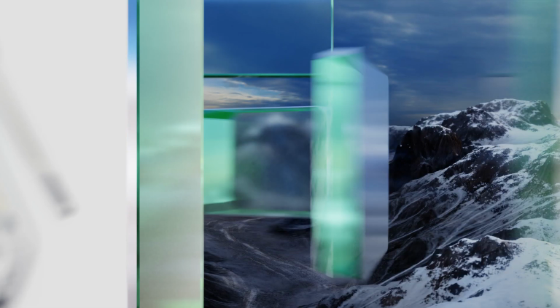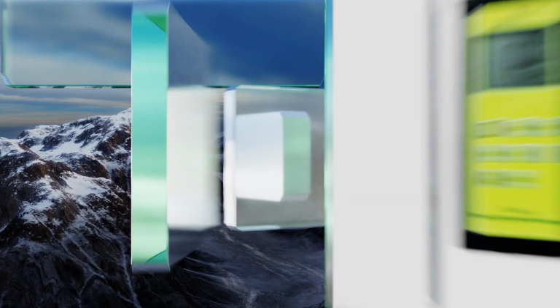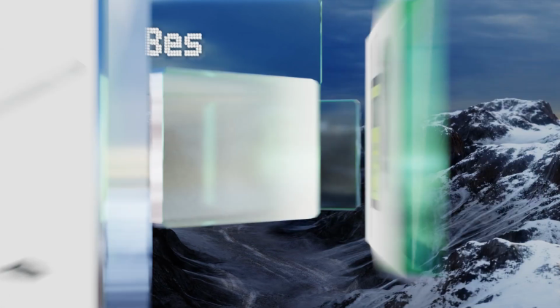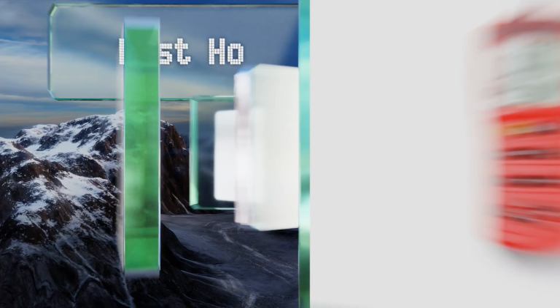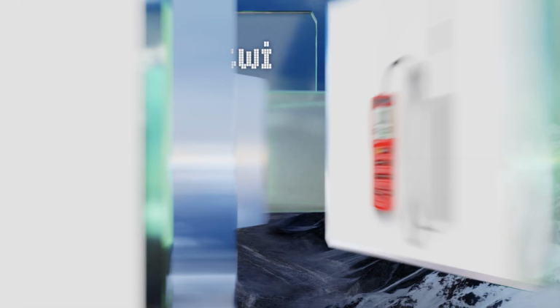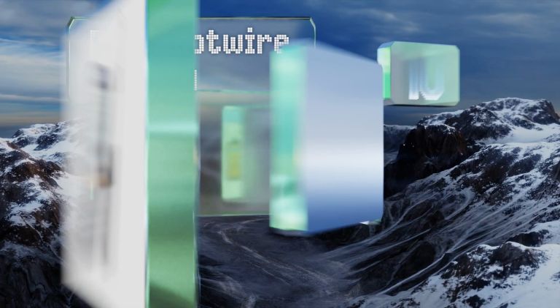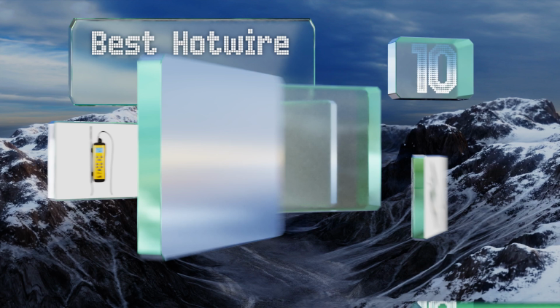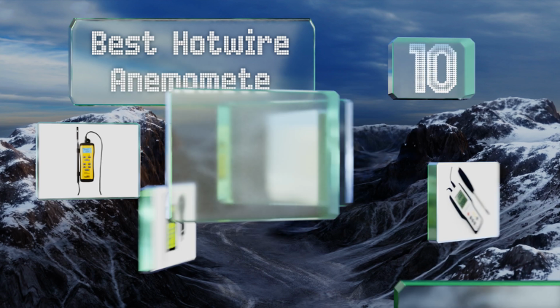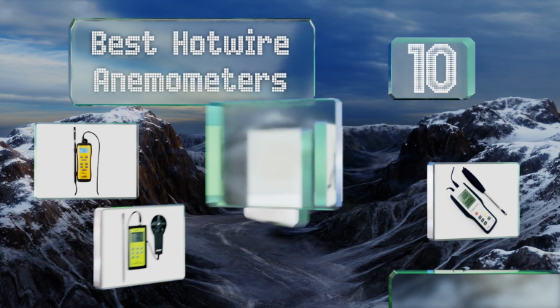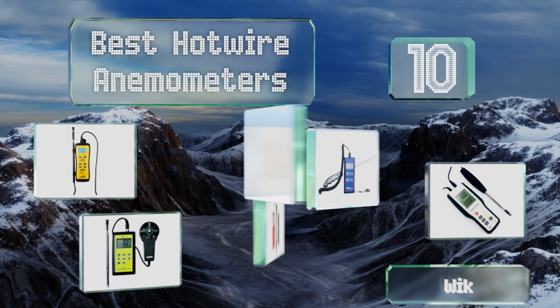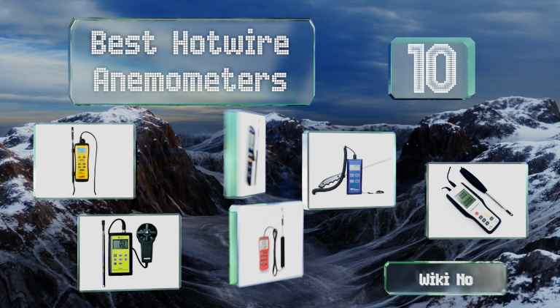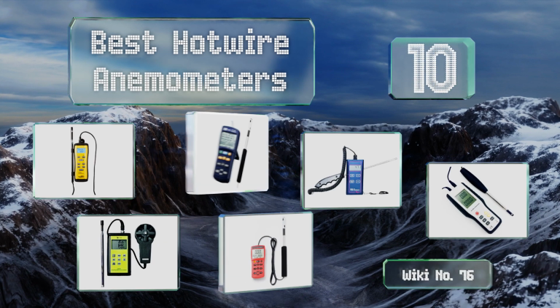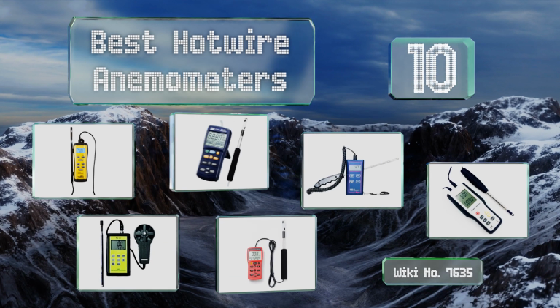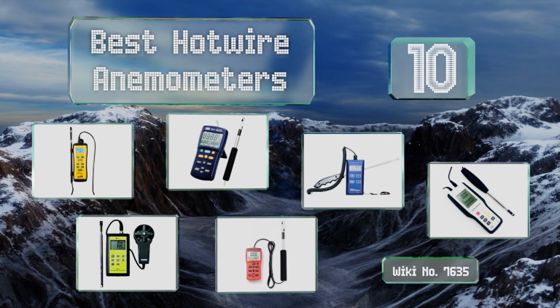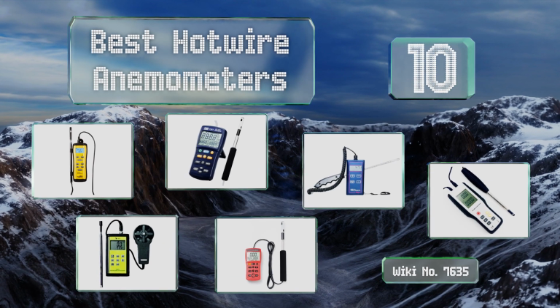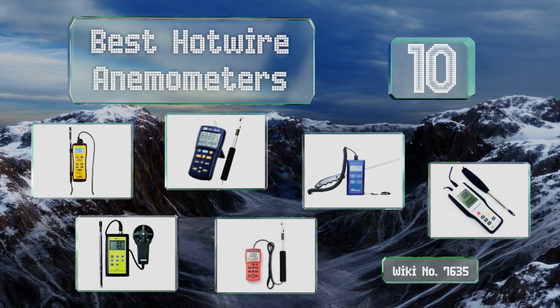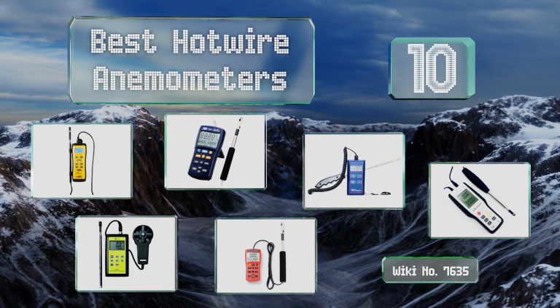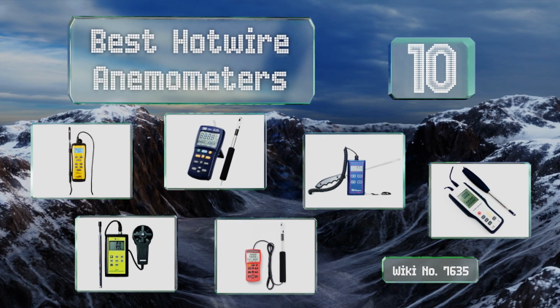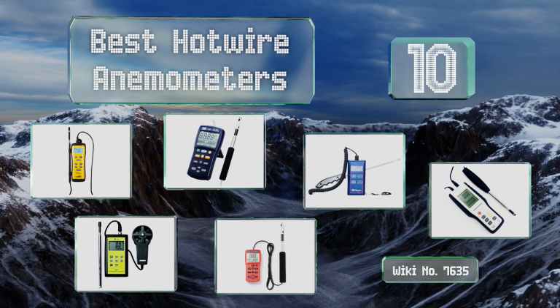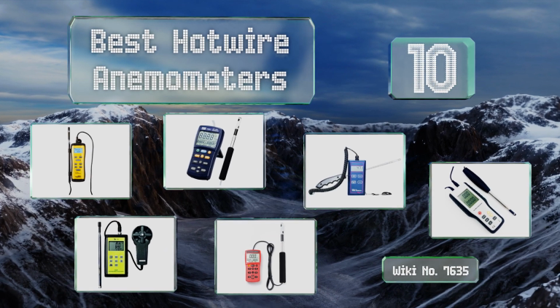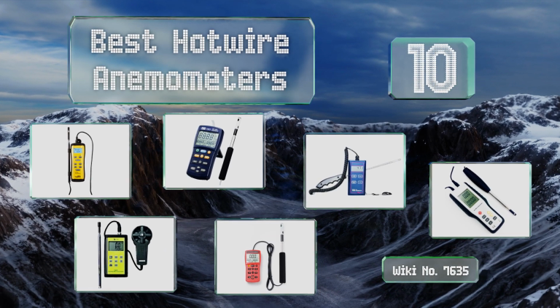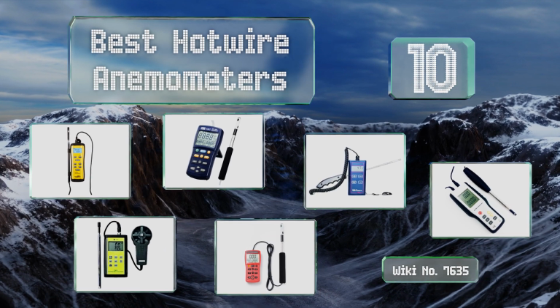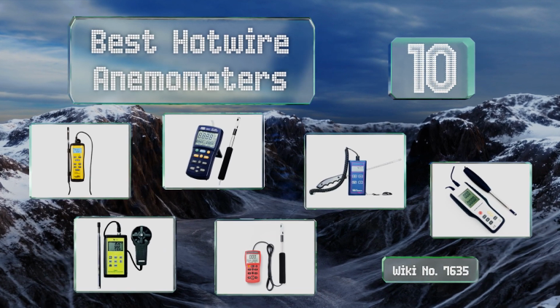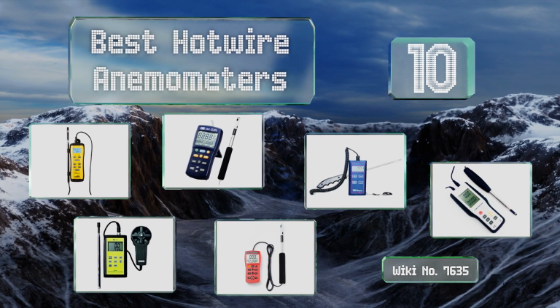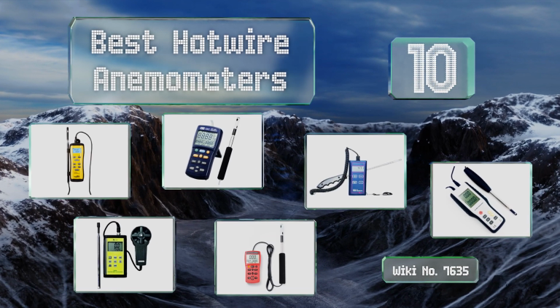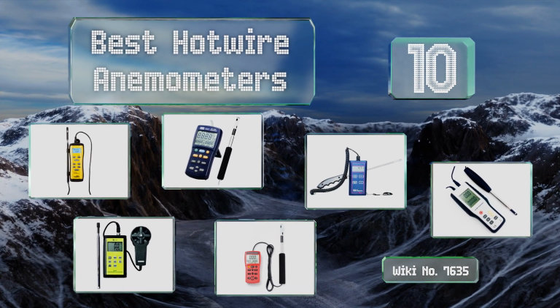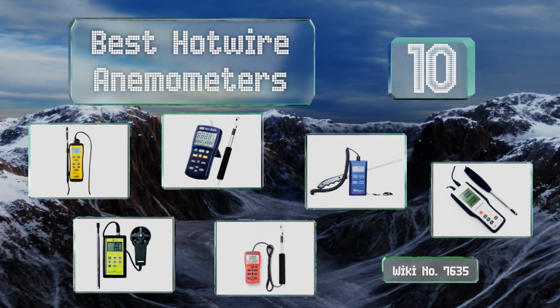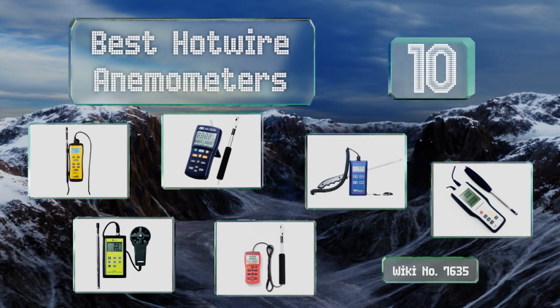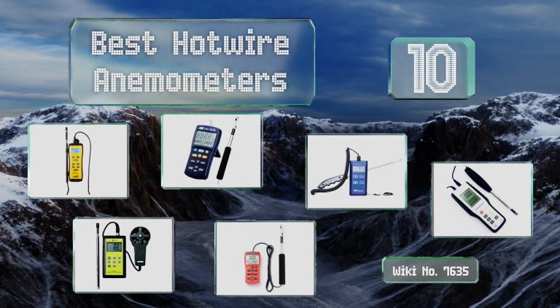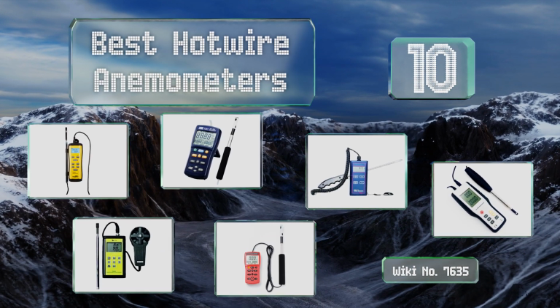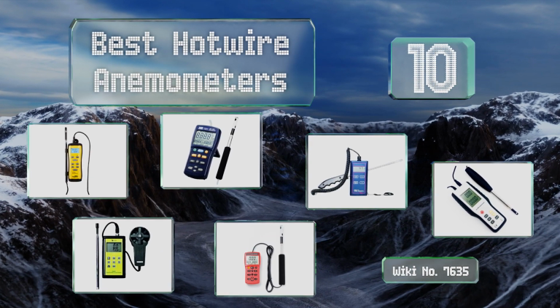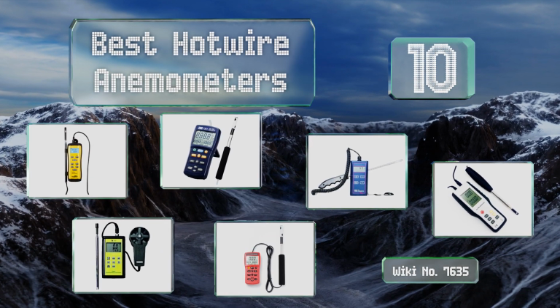EasyVid presents the 10 best hot wire anemometers. Let's get started with the list.